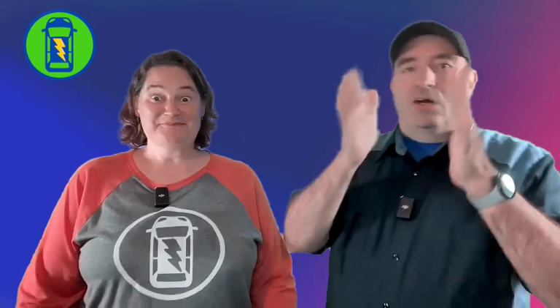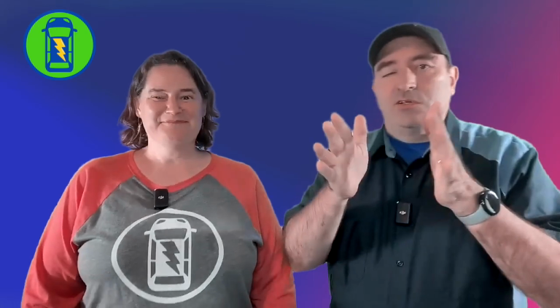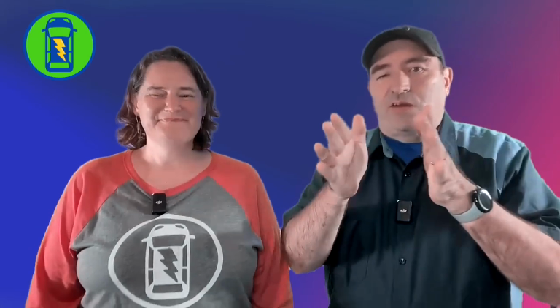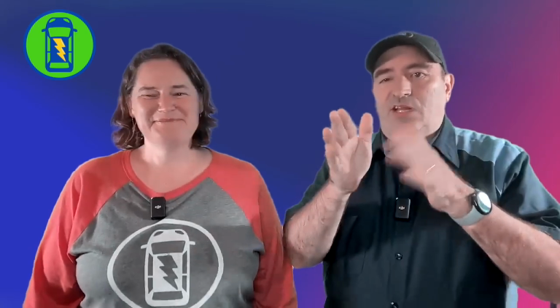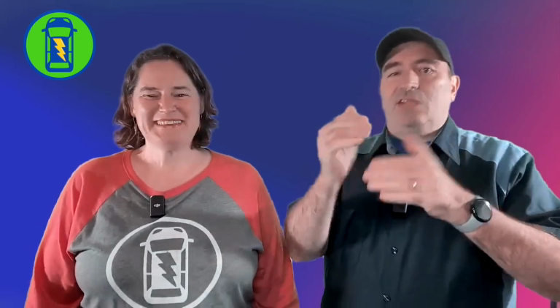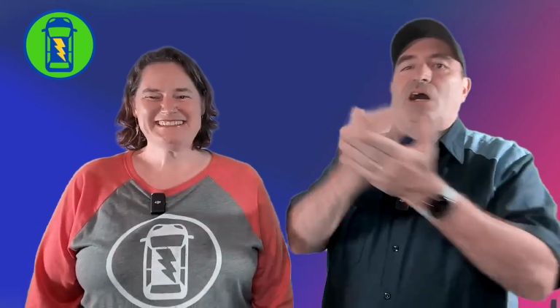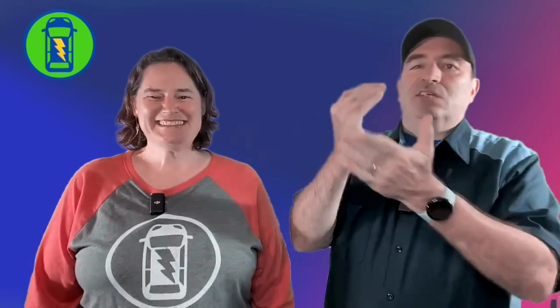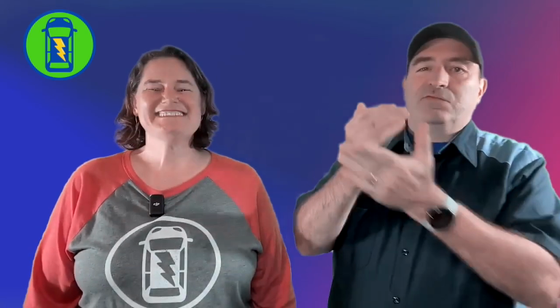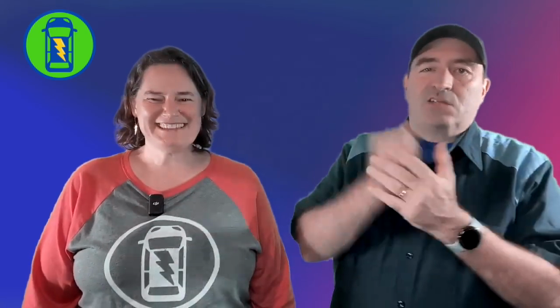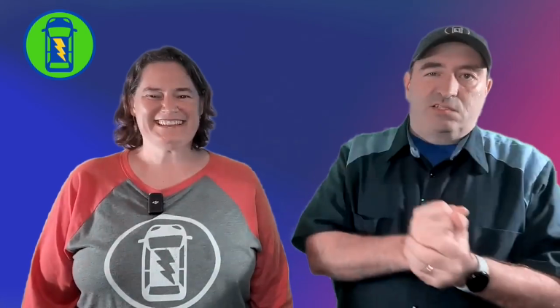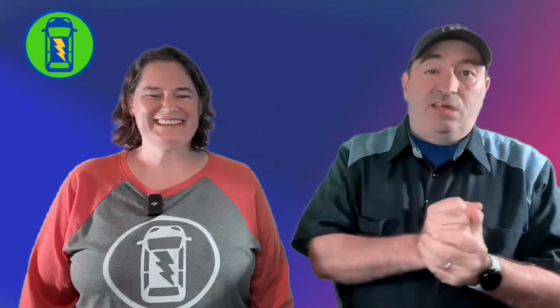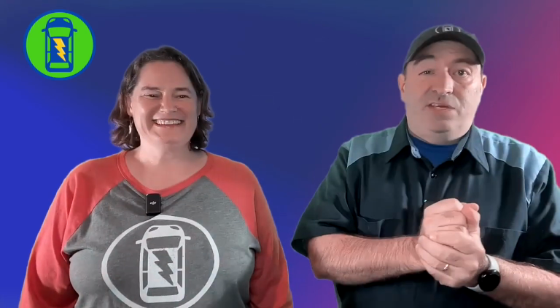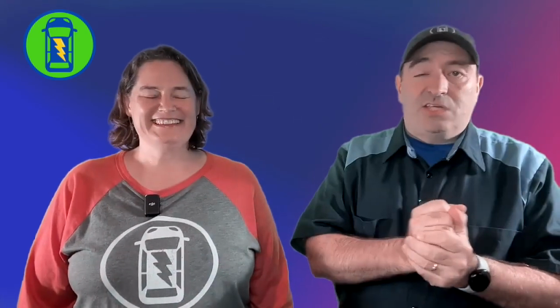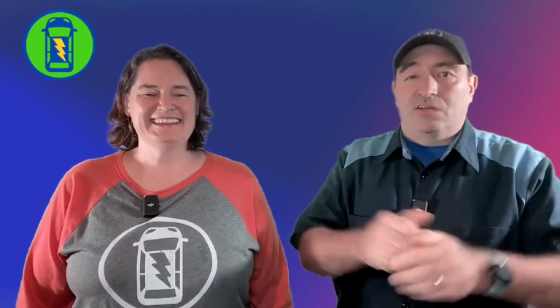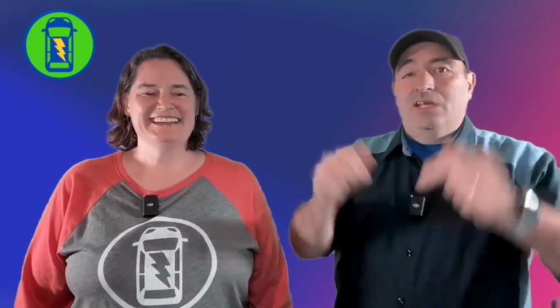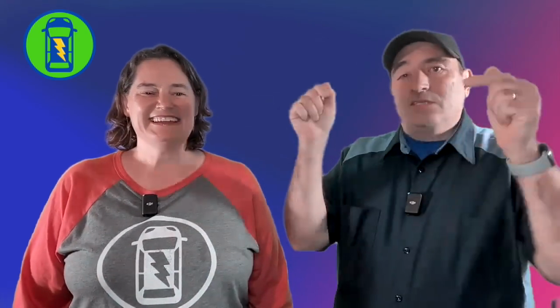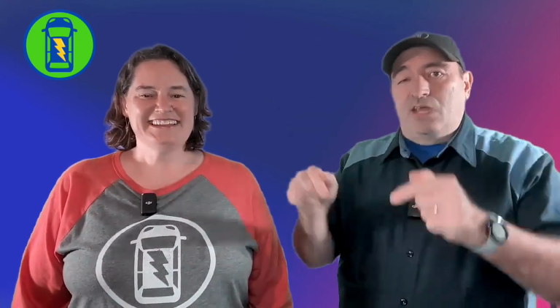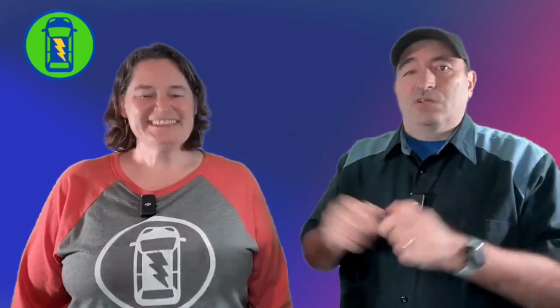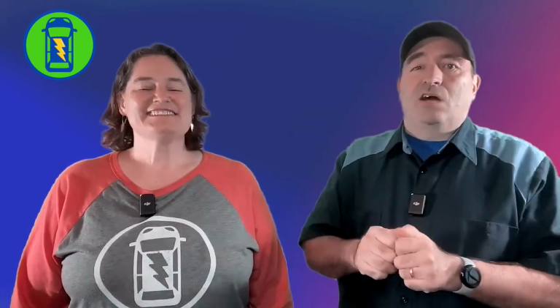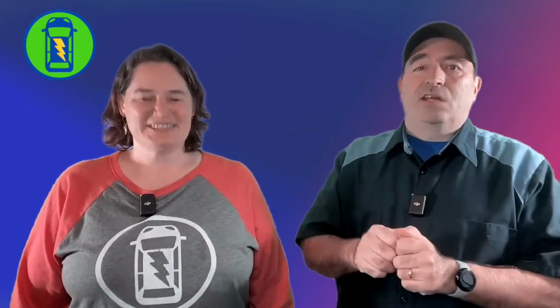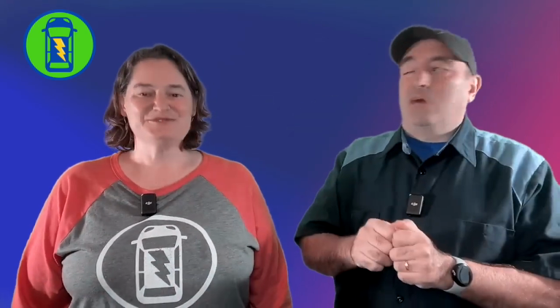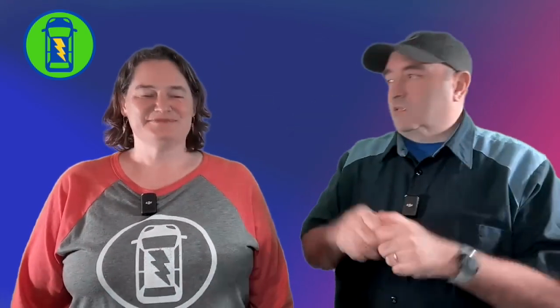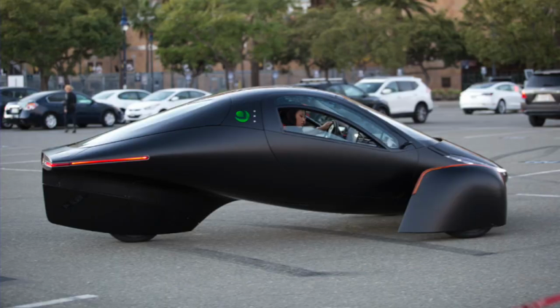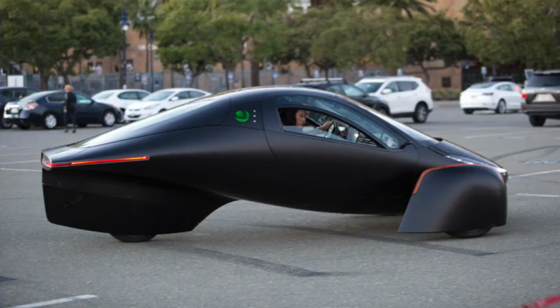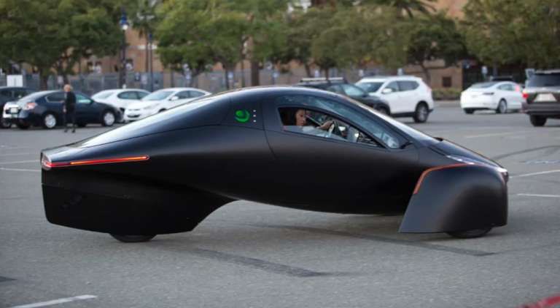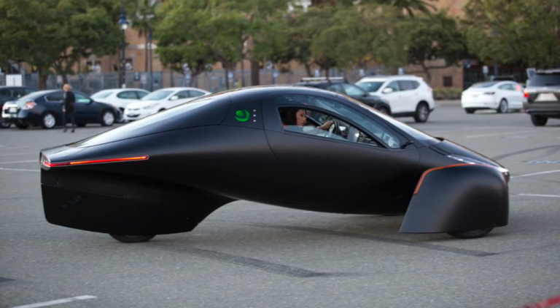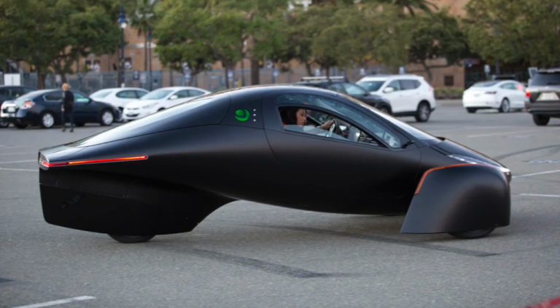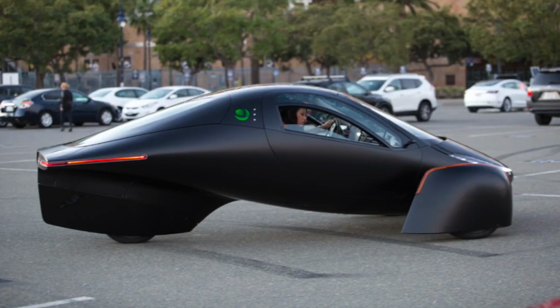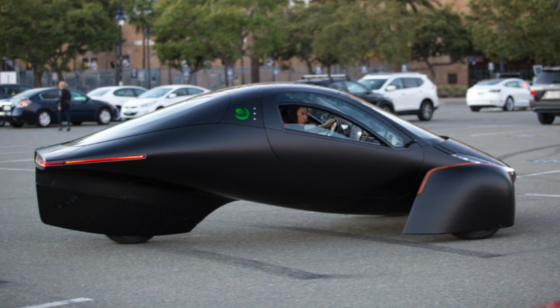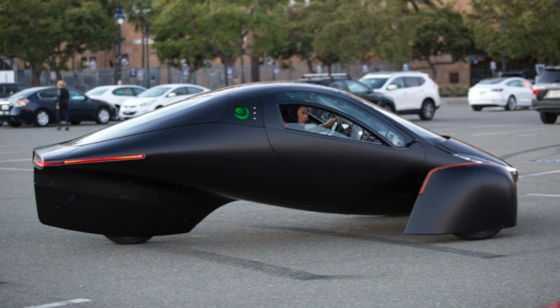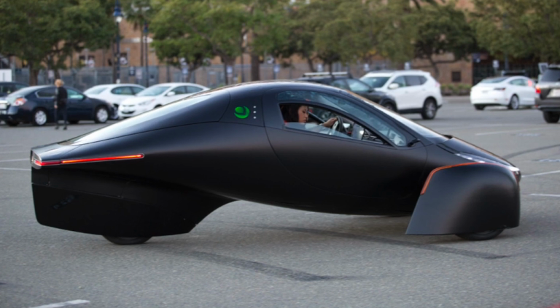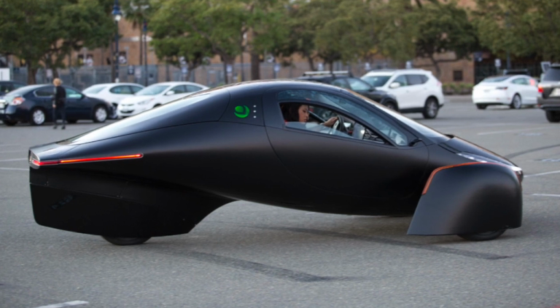Welcome to Drive to Lightning, the positively charged EV channel. Today we're talking about the solar-powered electric vehicle, the Aptera.